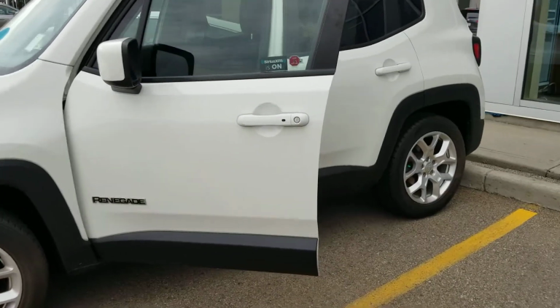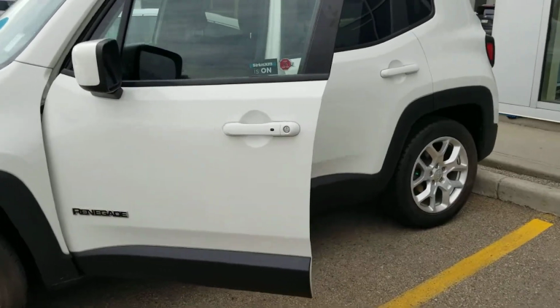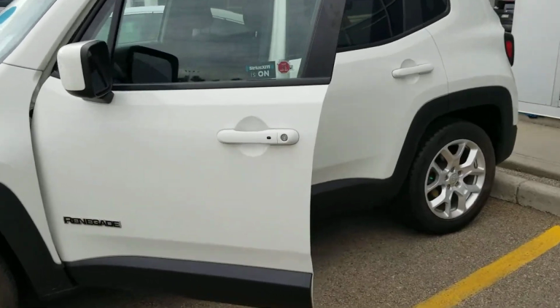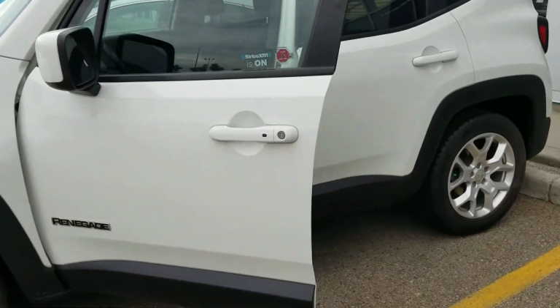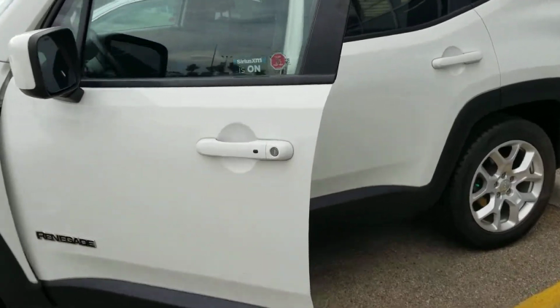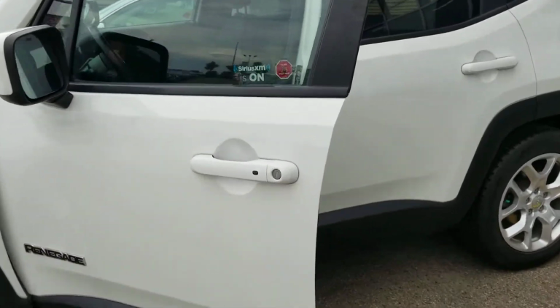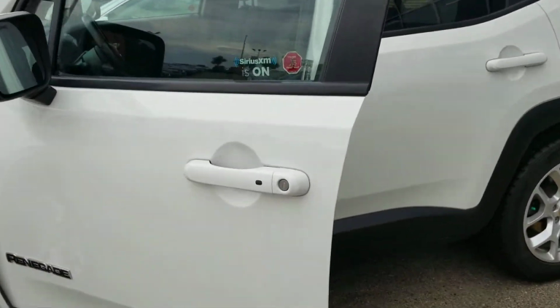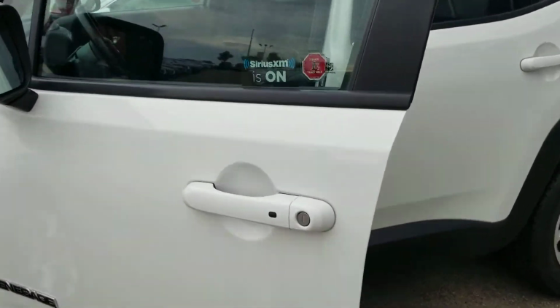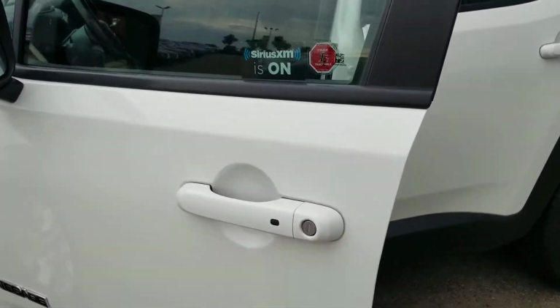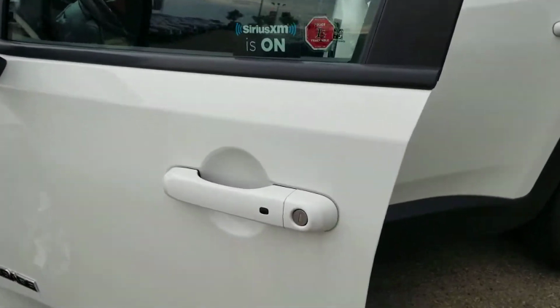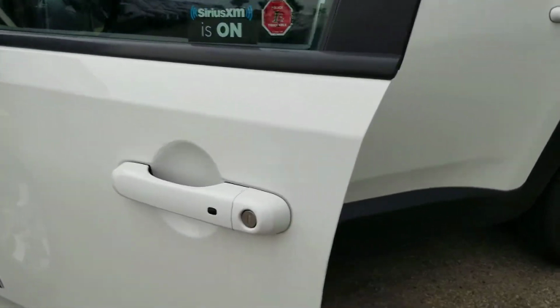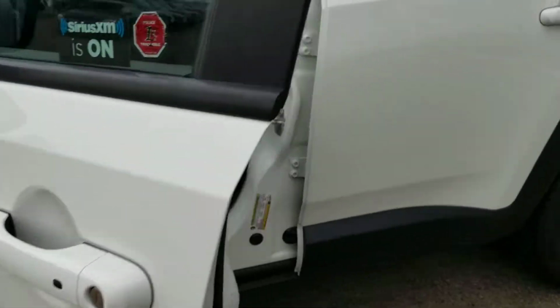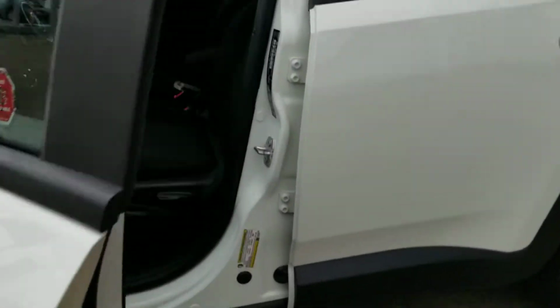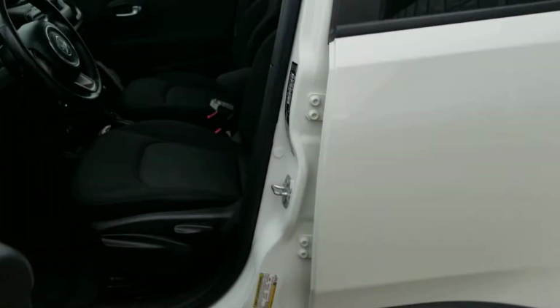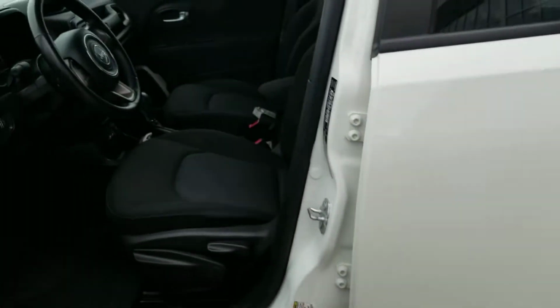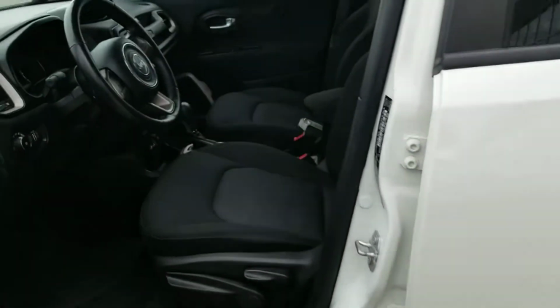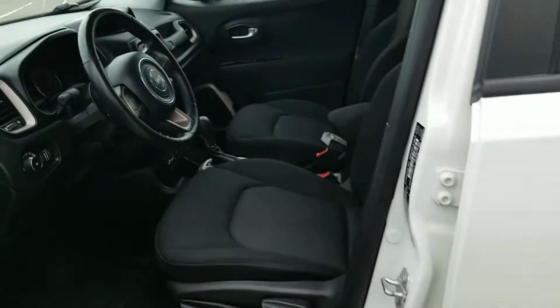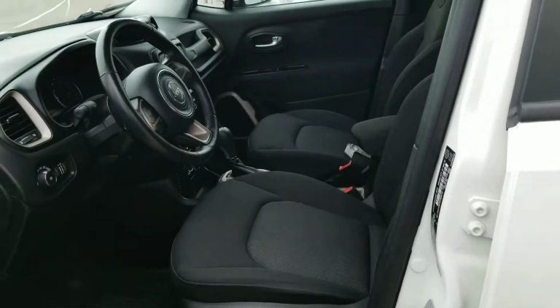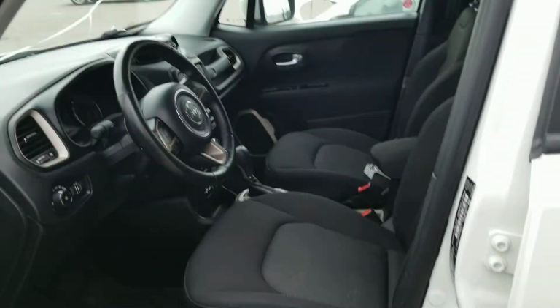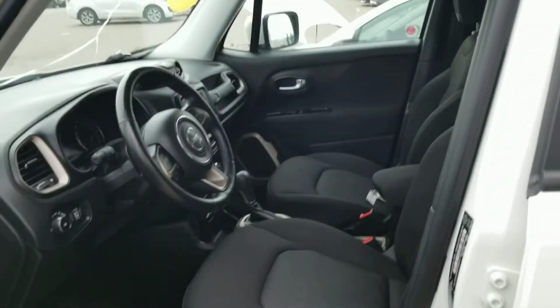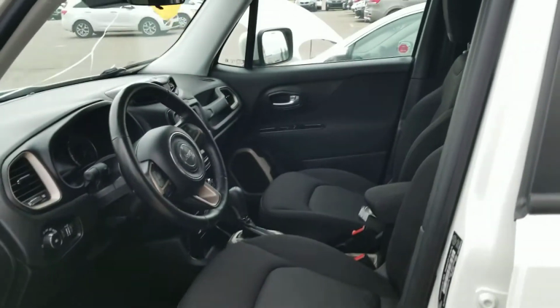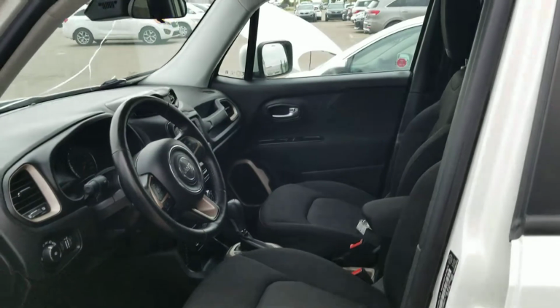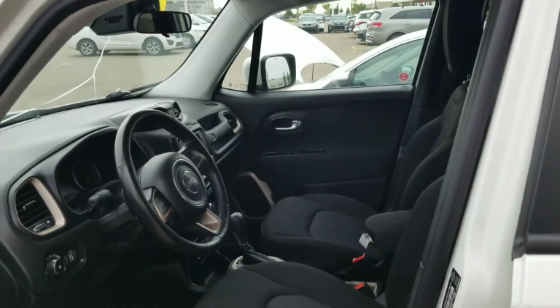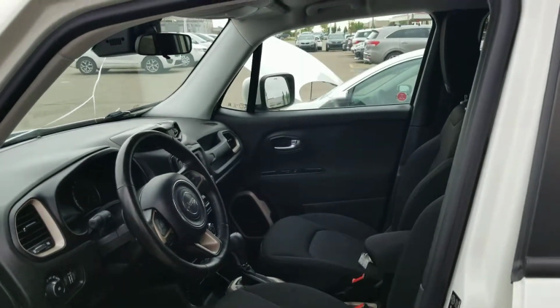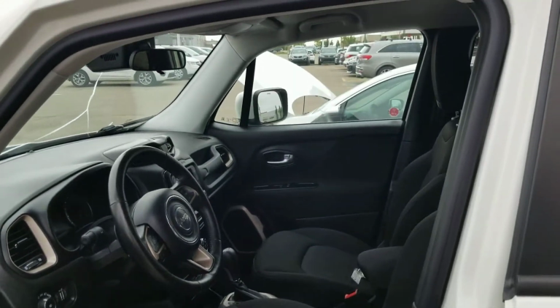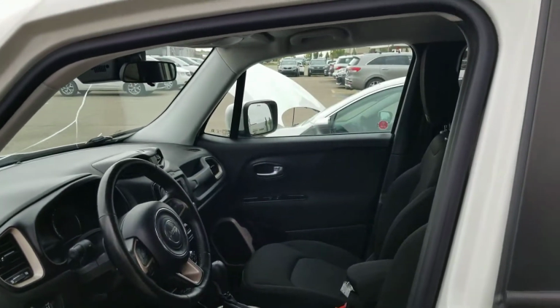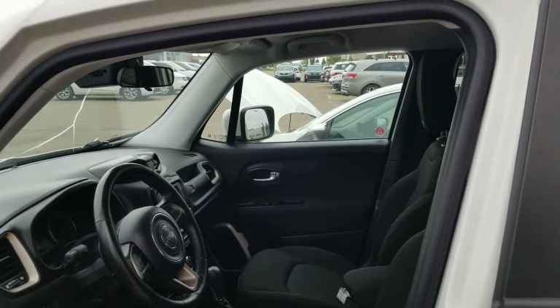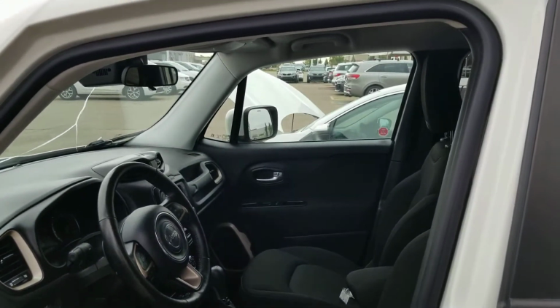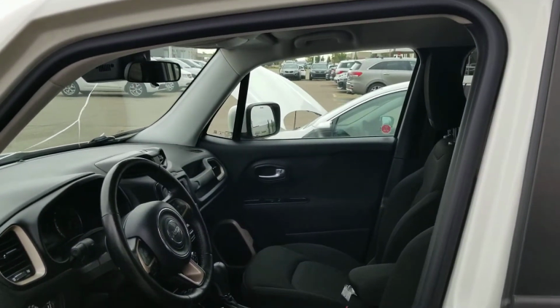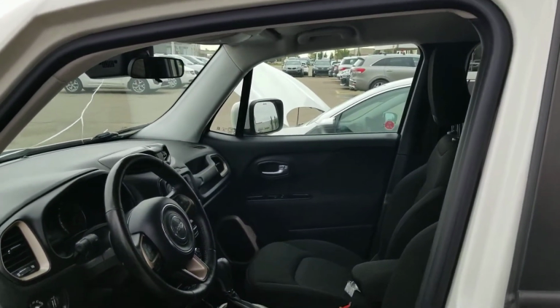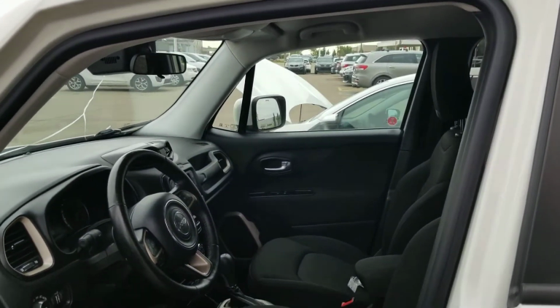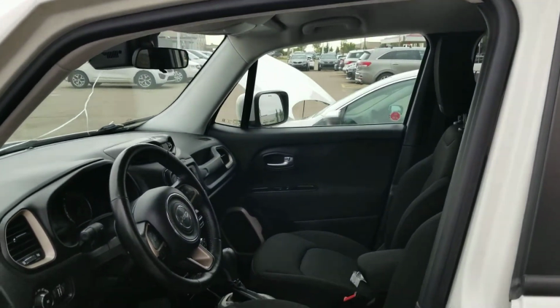Hopping on in, you do have your keyless entry and push button ignition. This car also comes with that amazing remote starter — very convenient.